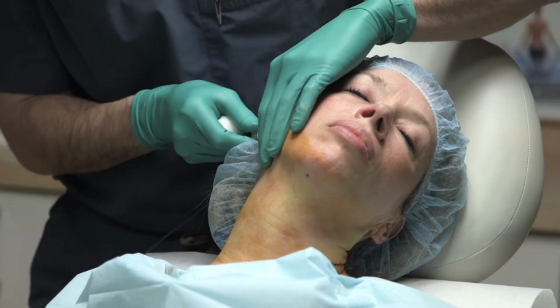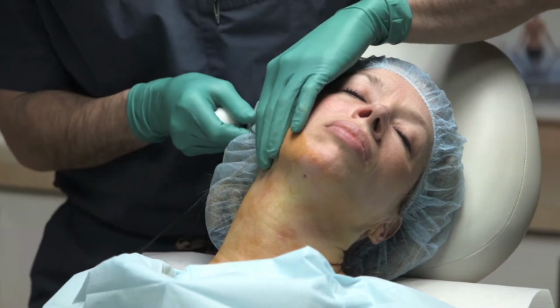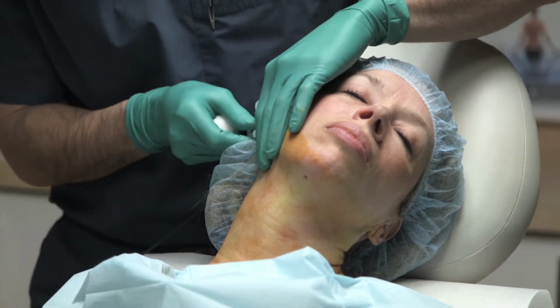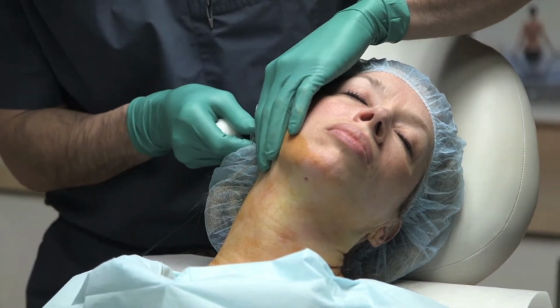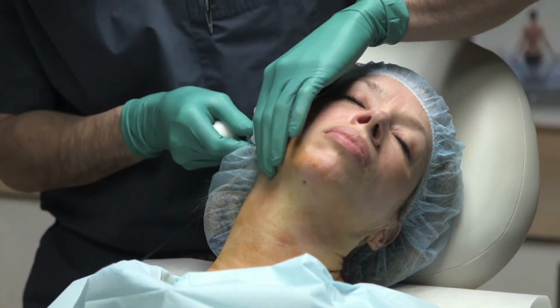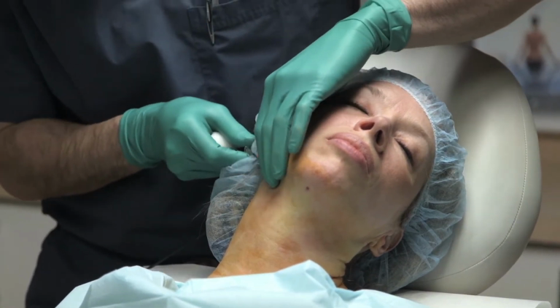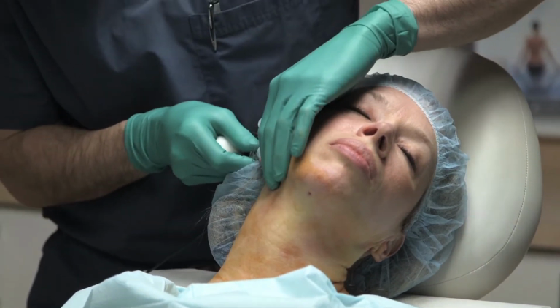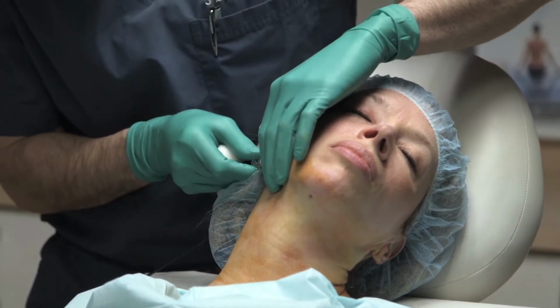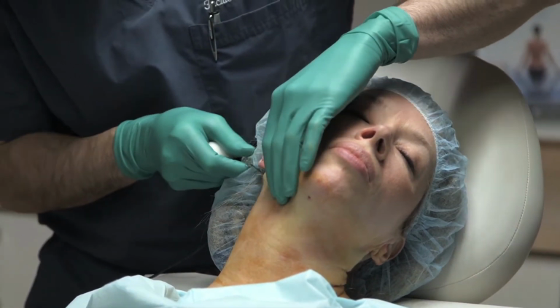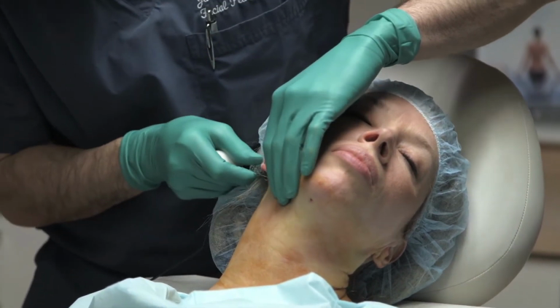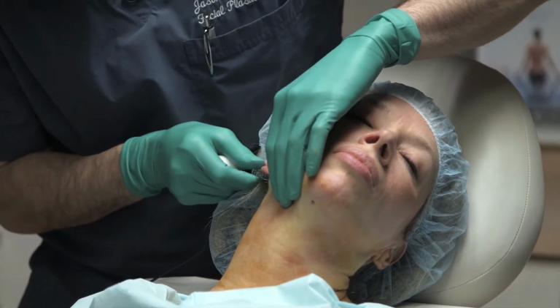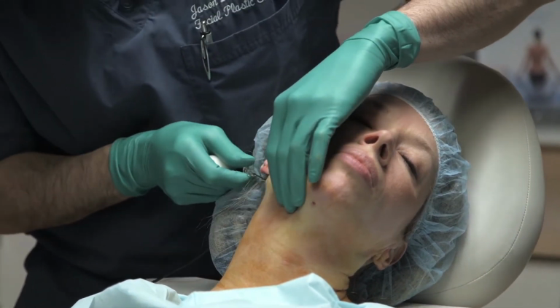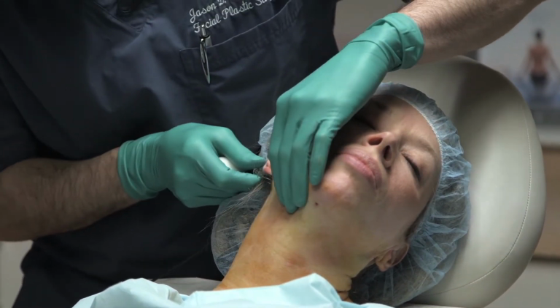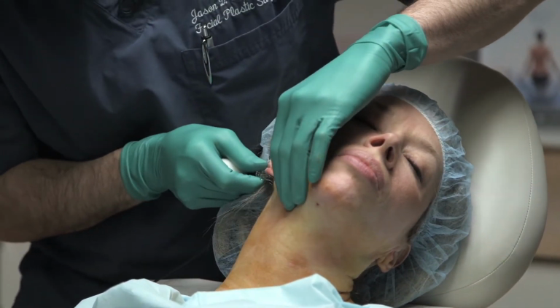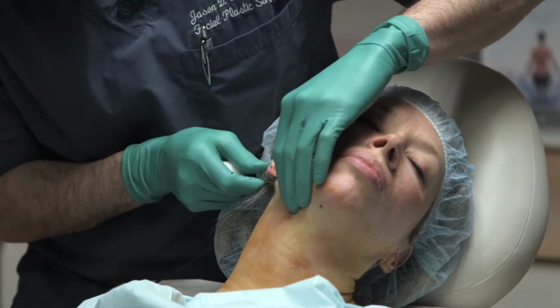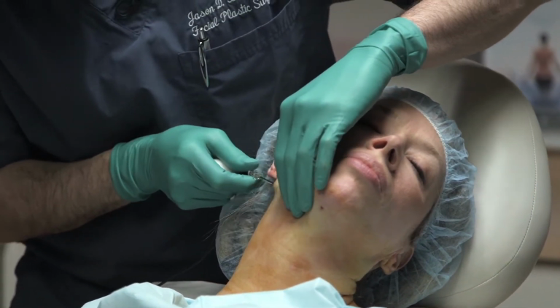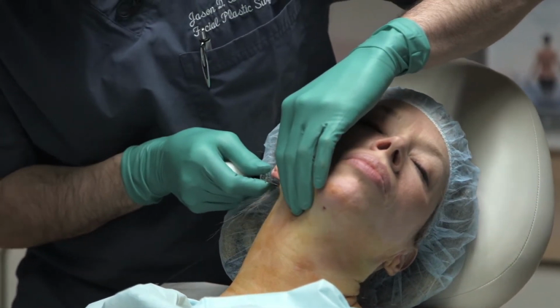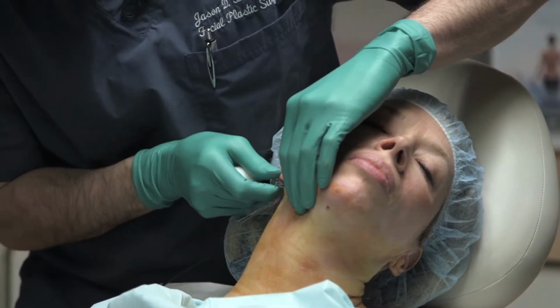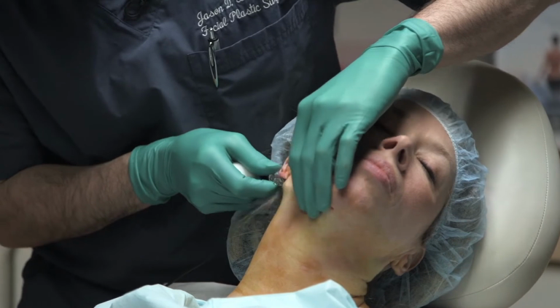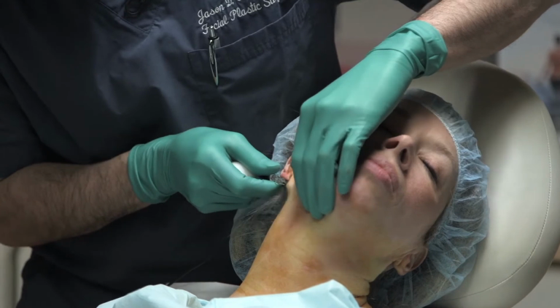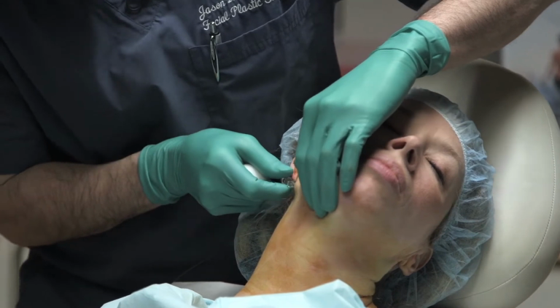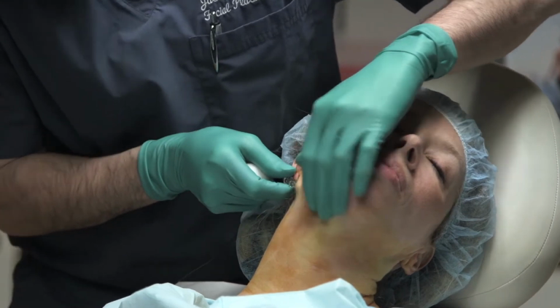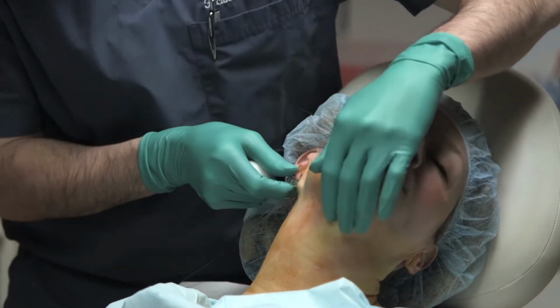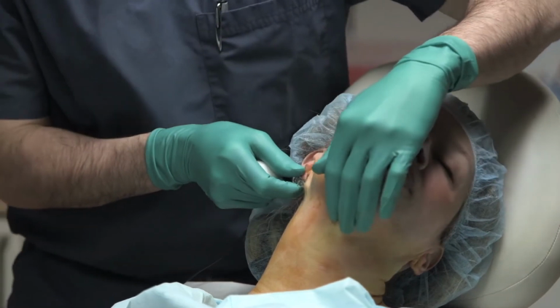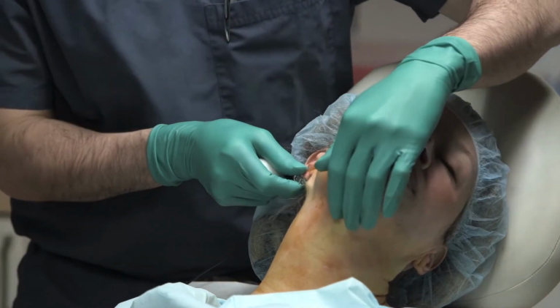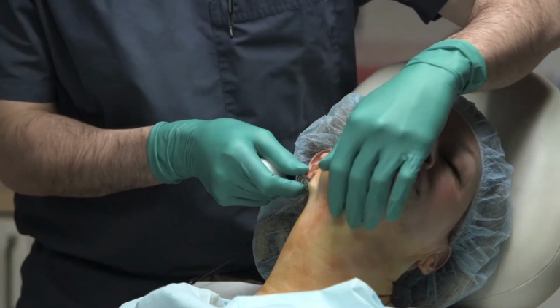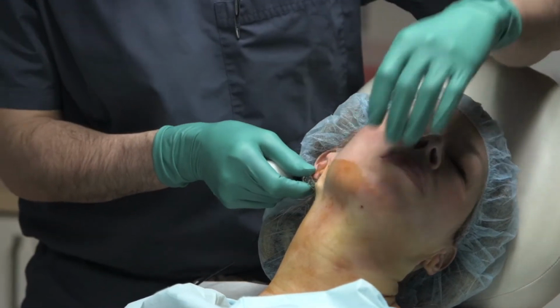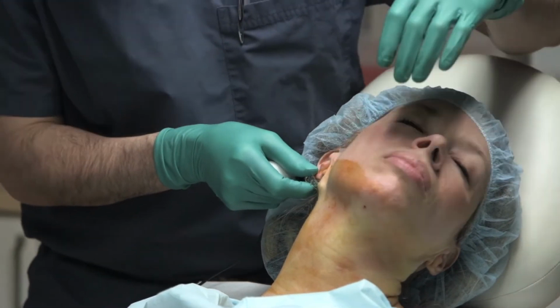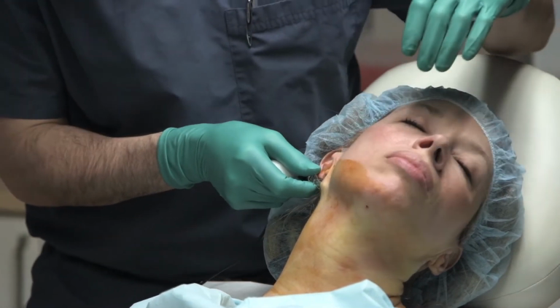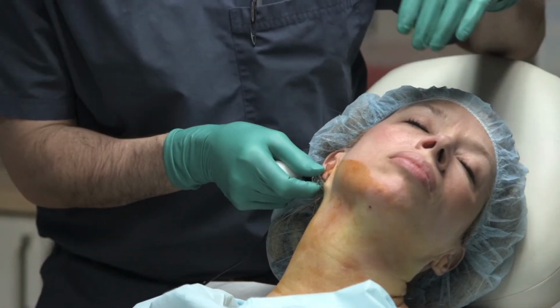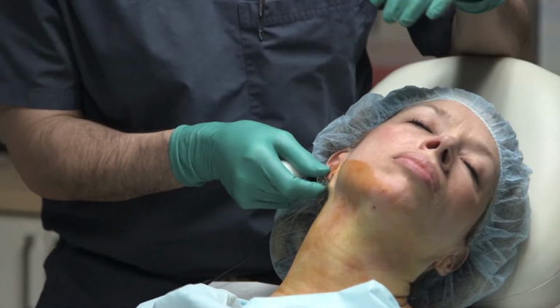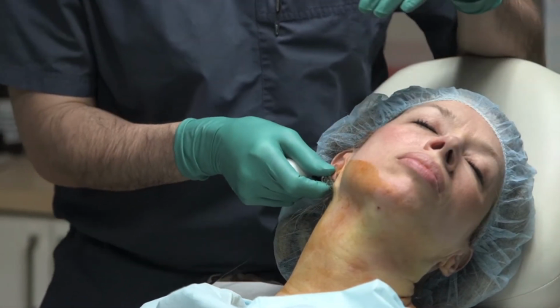Next, the RF element is then placed into the cannula and inserted into the lateral port in the neck.